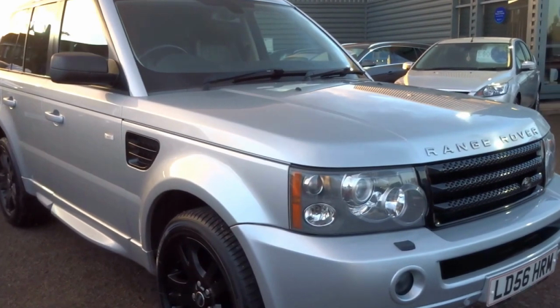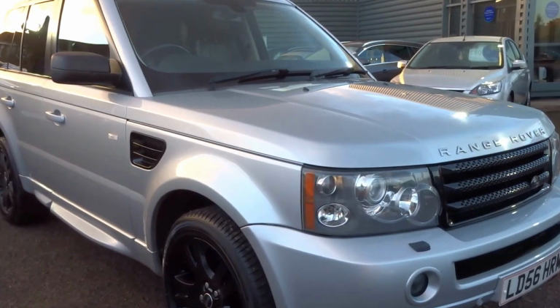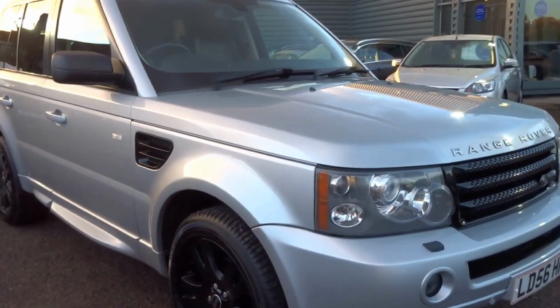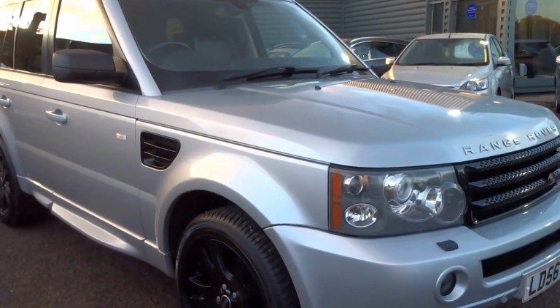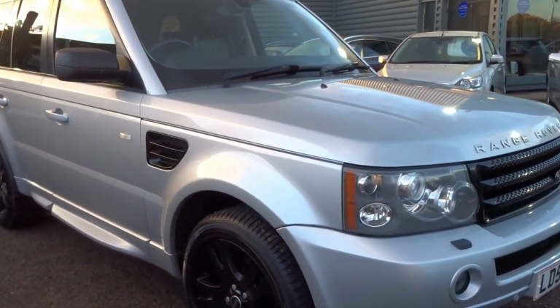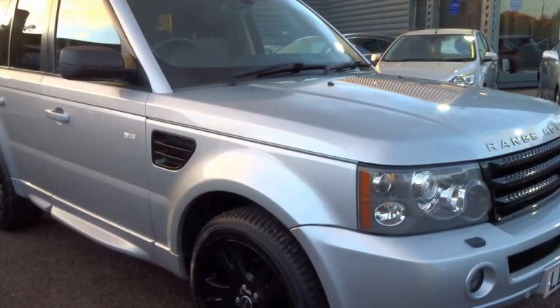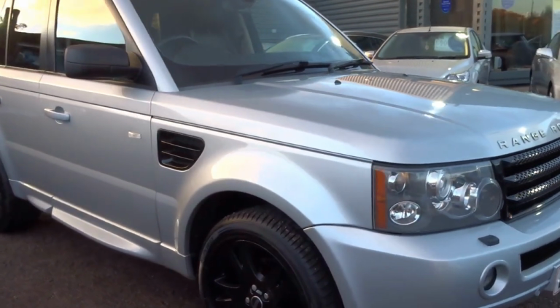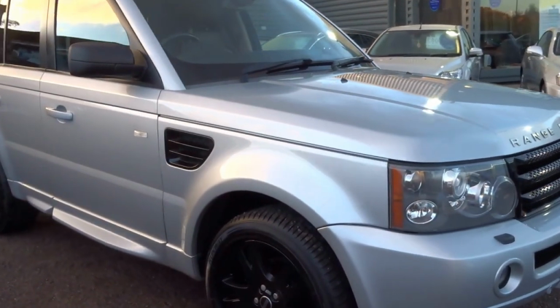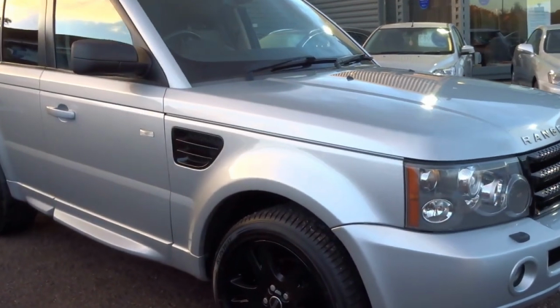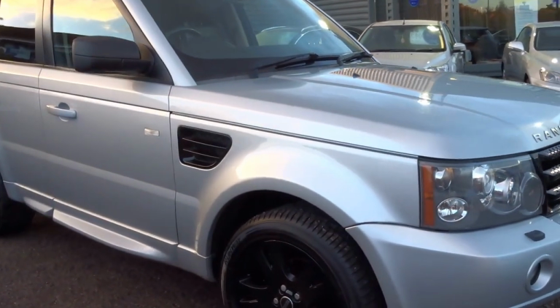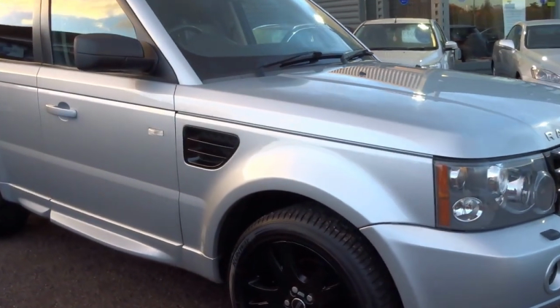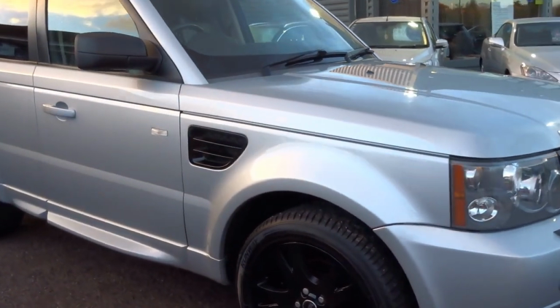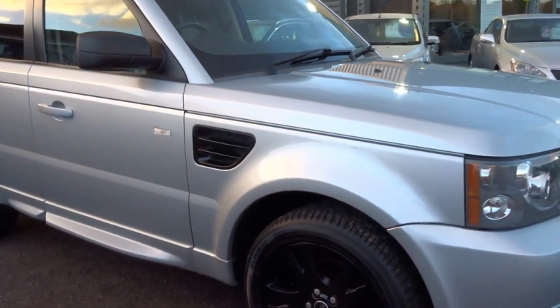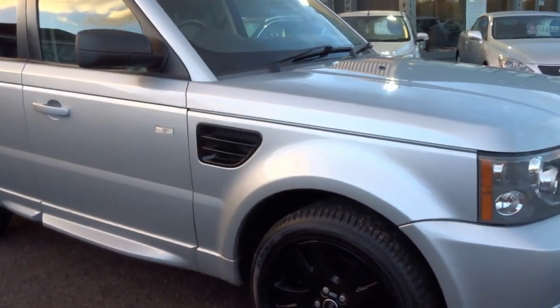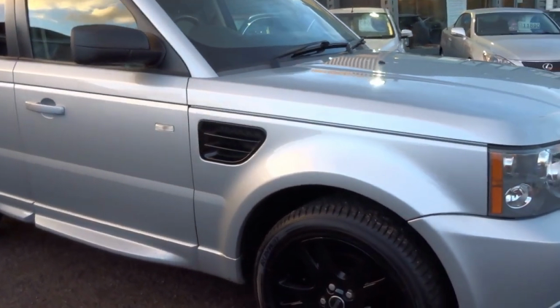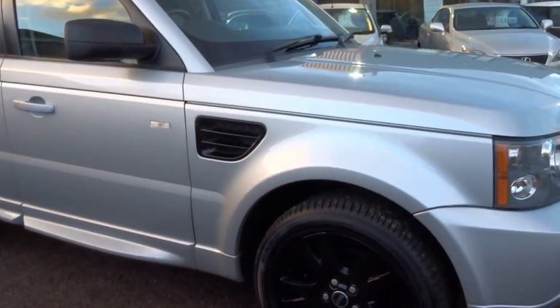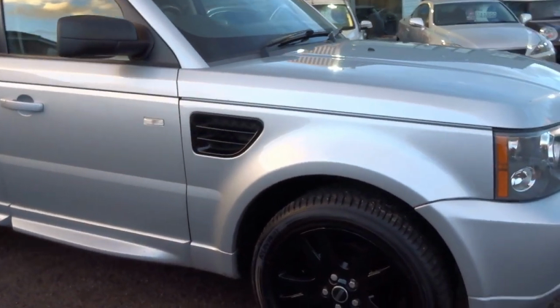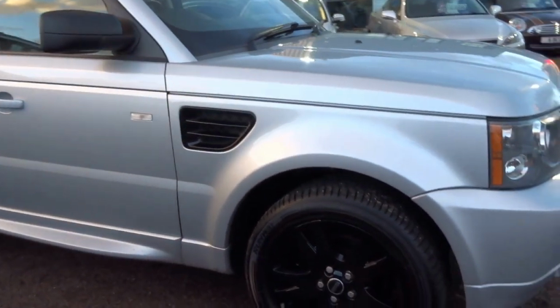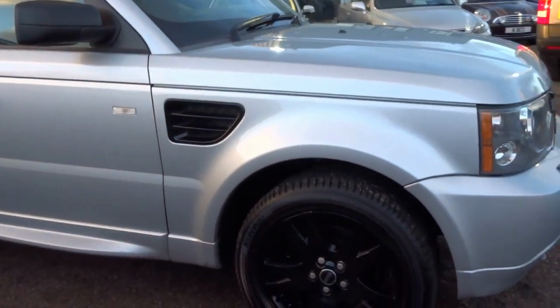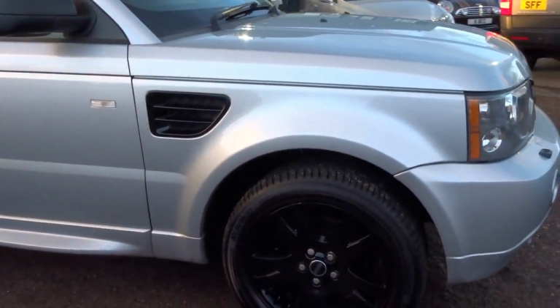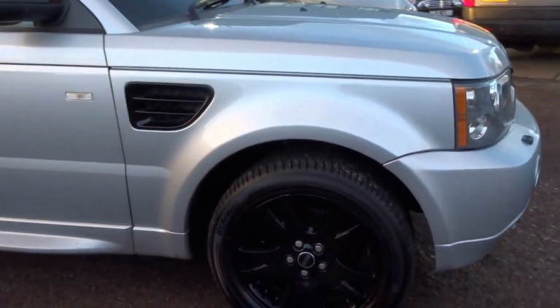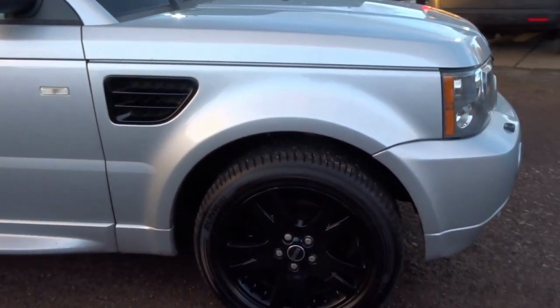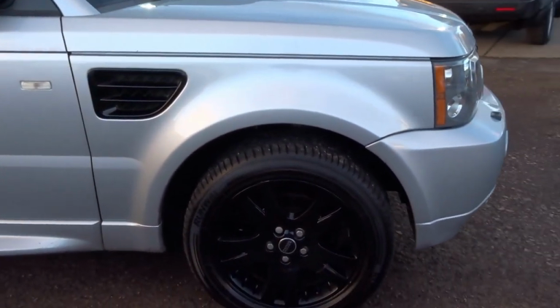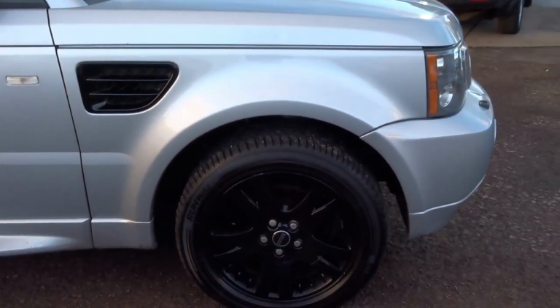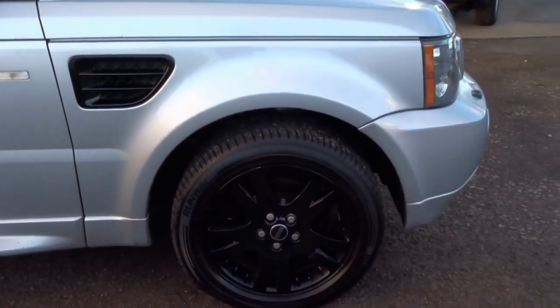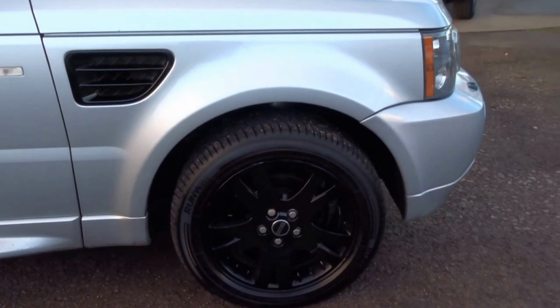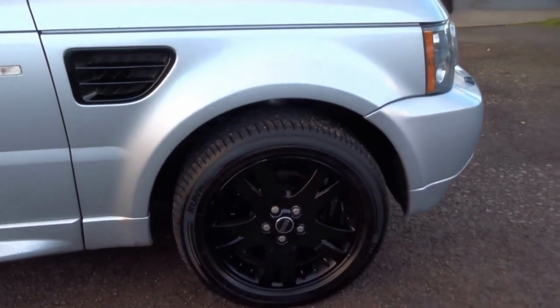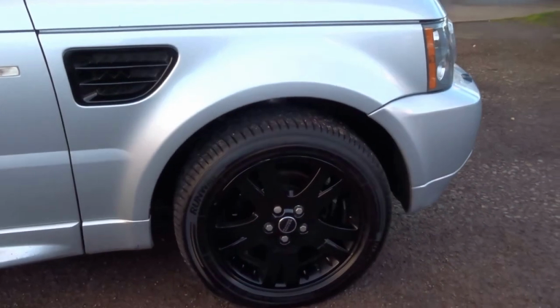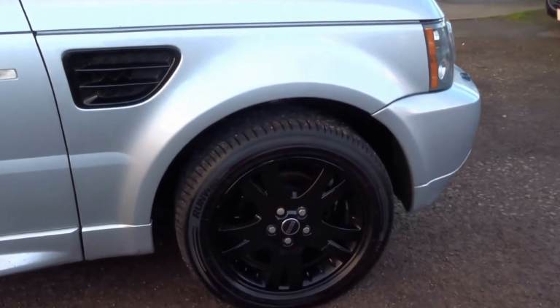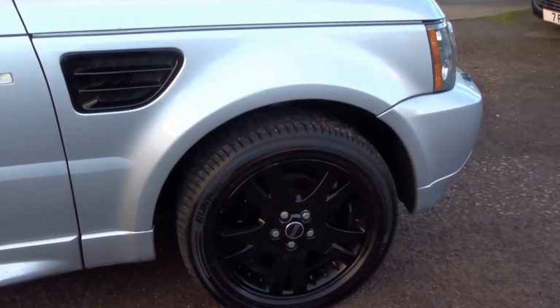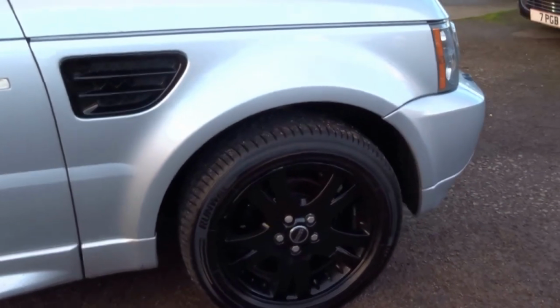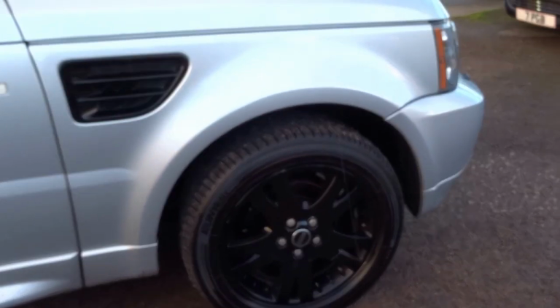It's got the black leather, Zenon headlights, satellite navigation, heated seats — all the things you might expect from a car like this.